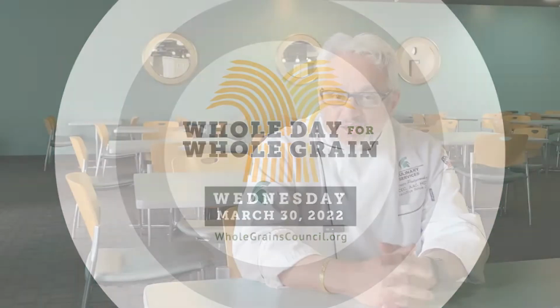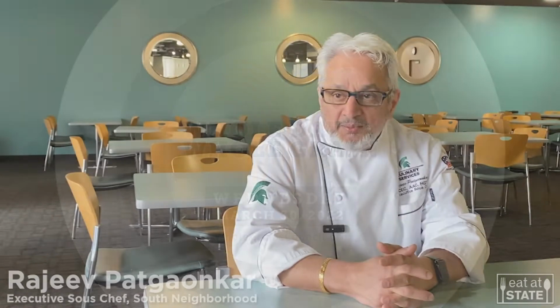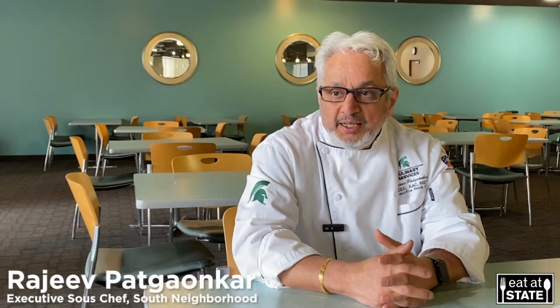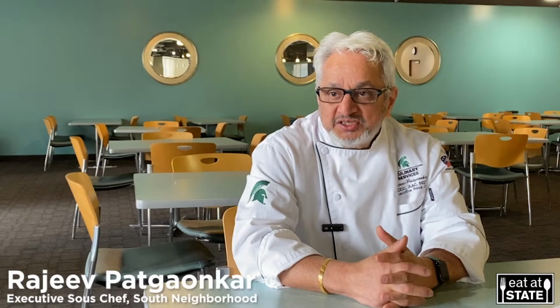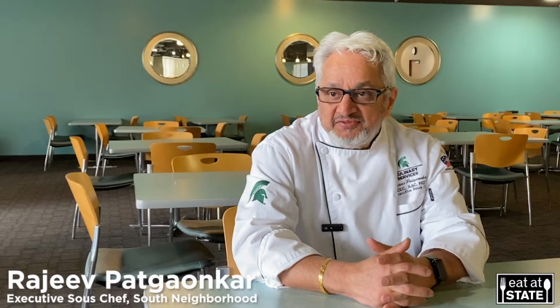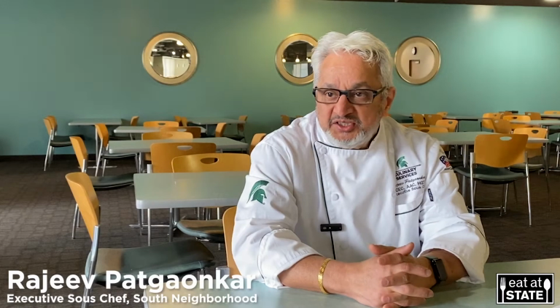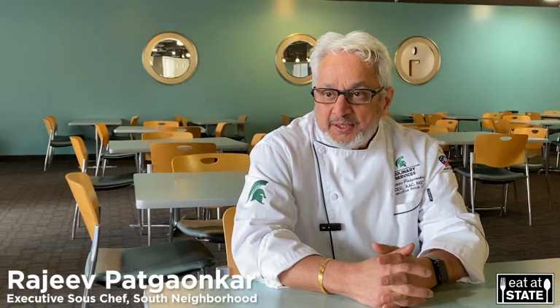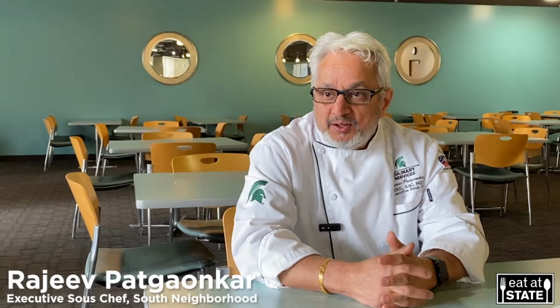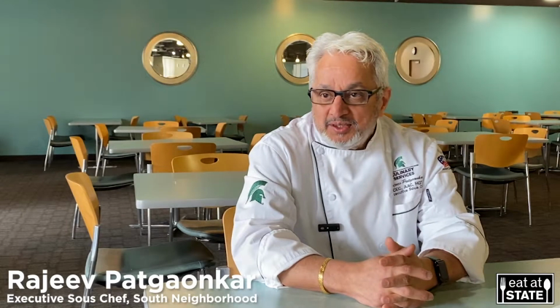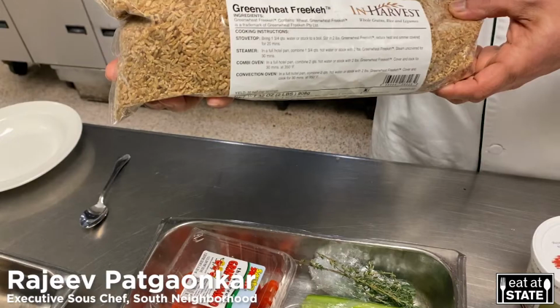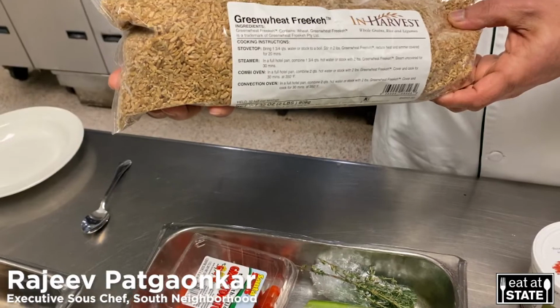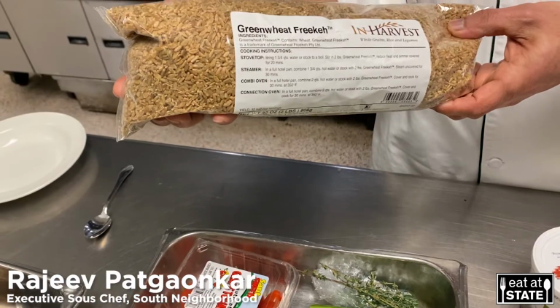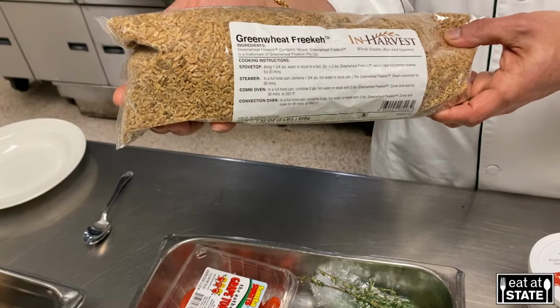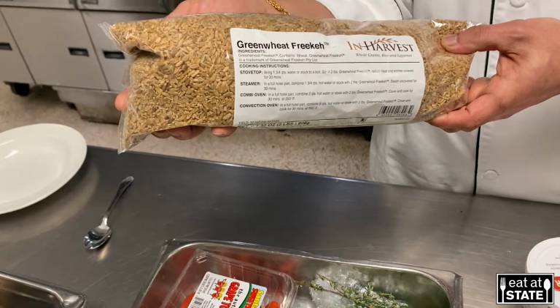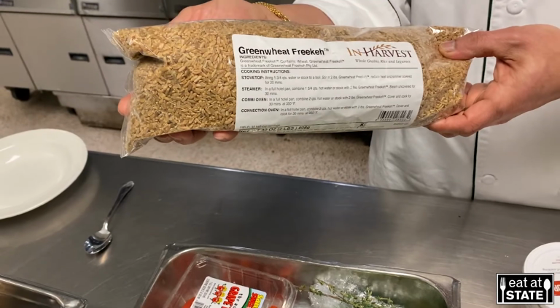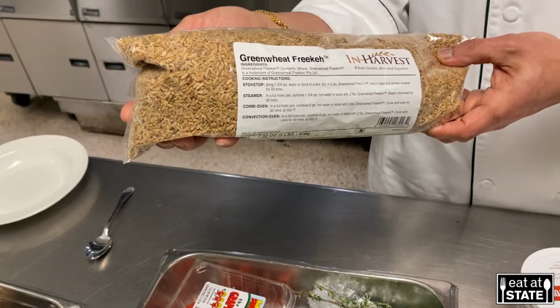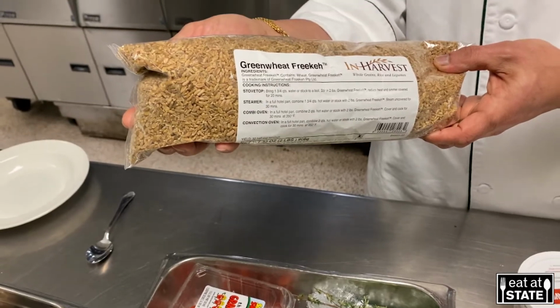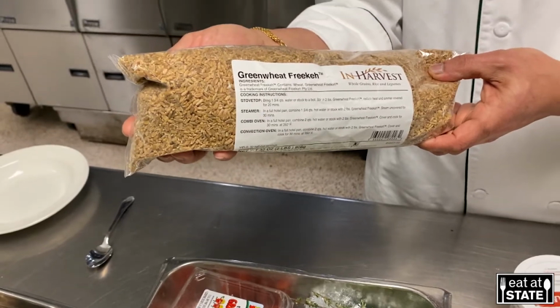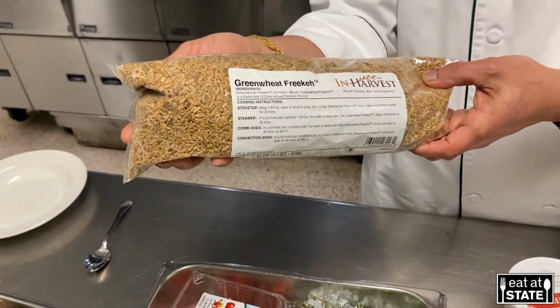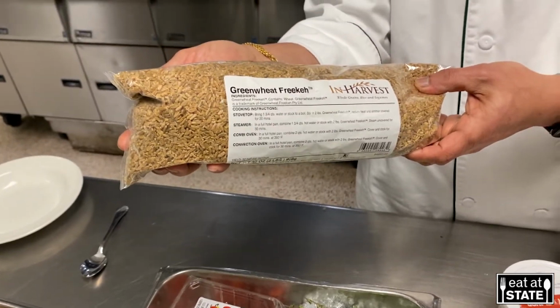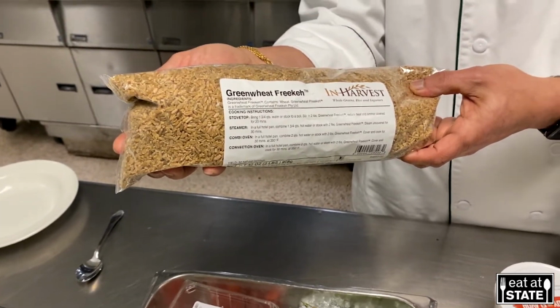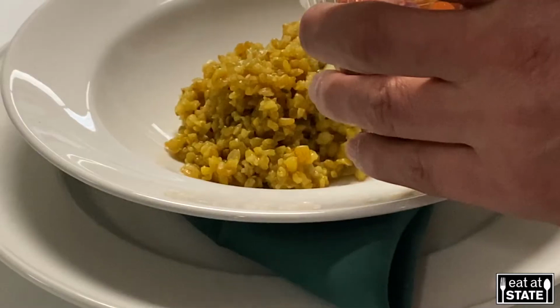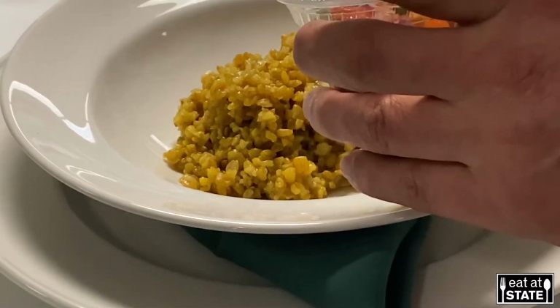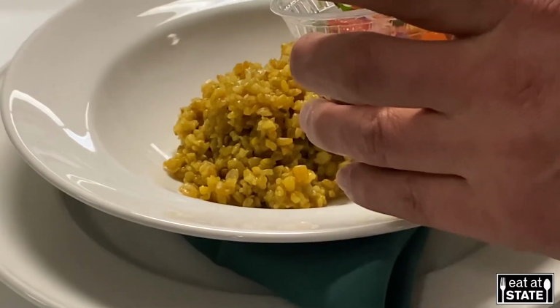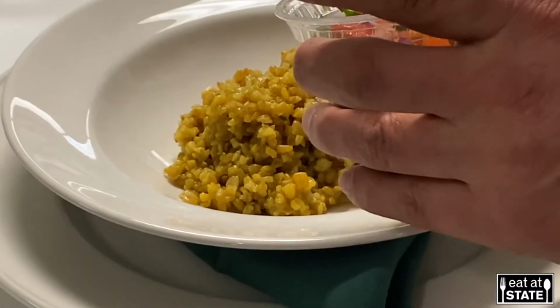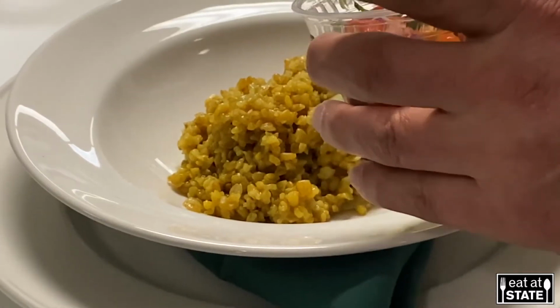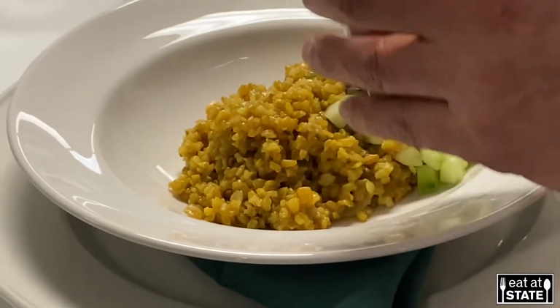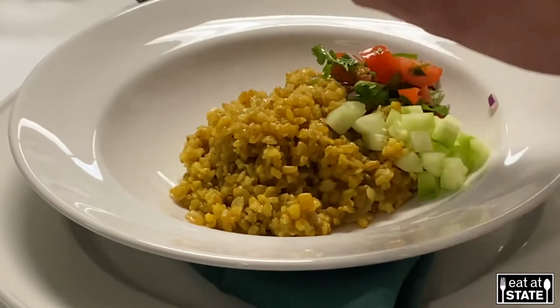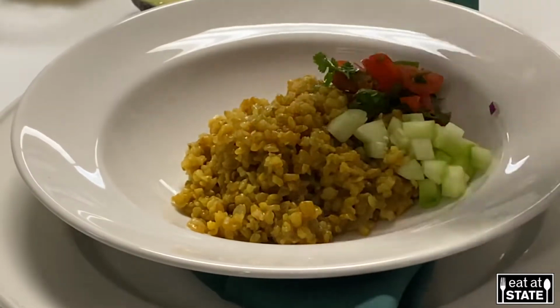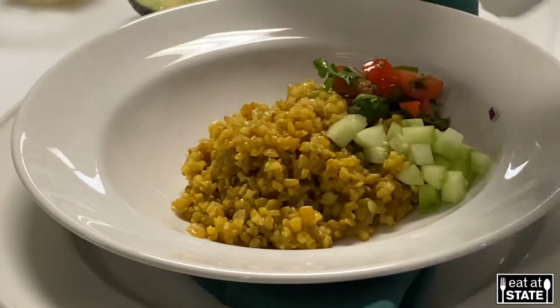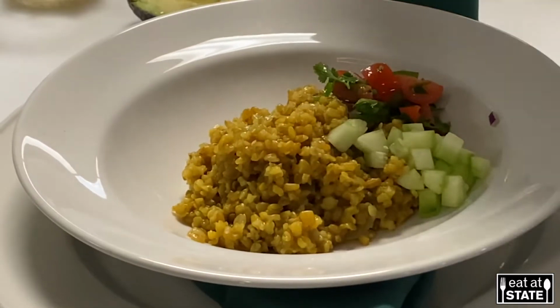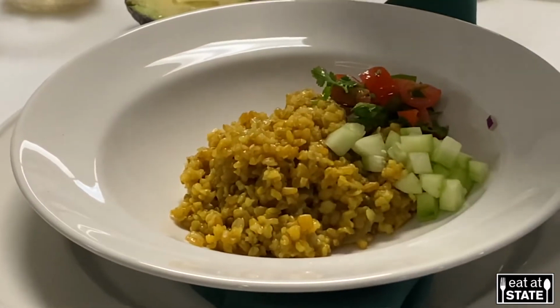My name is Chef Rajiv Padkavkar. The recipe I'm making is freekeh, the ancient grain for breakfast.